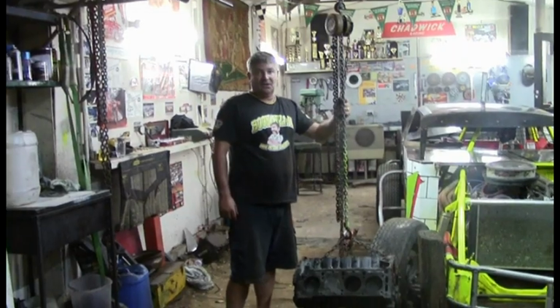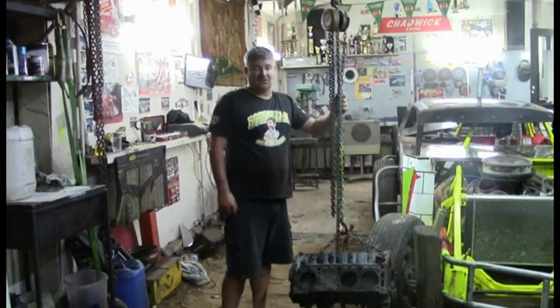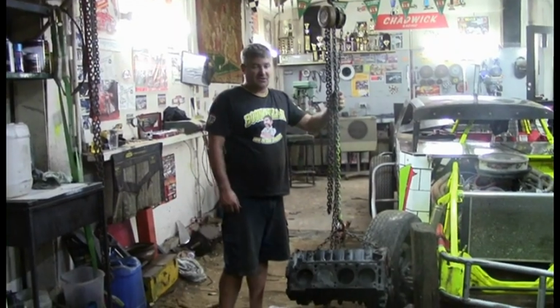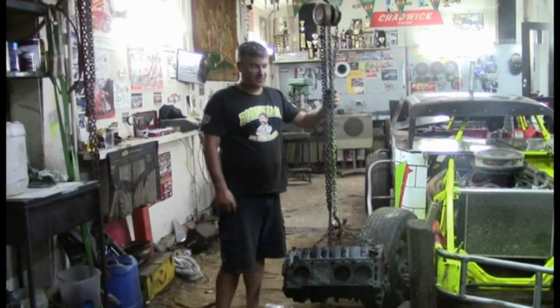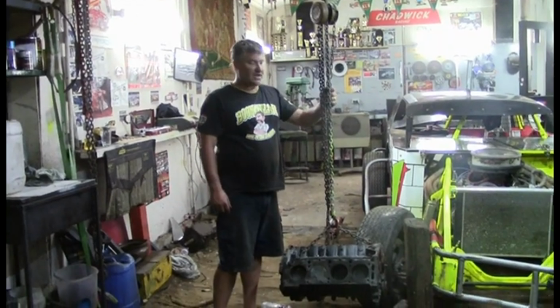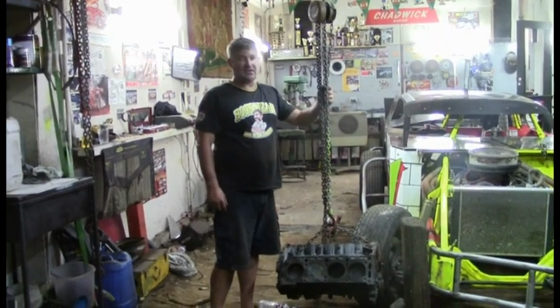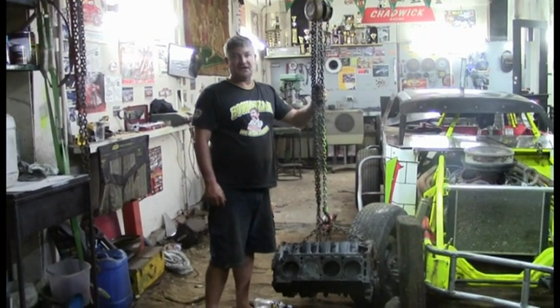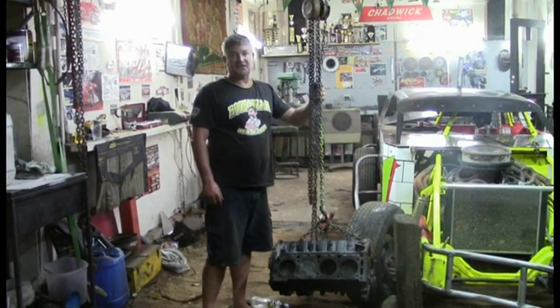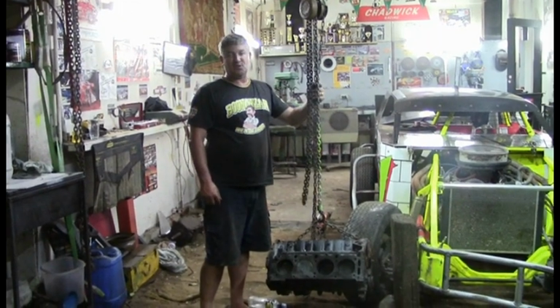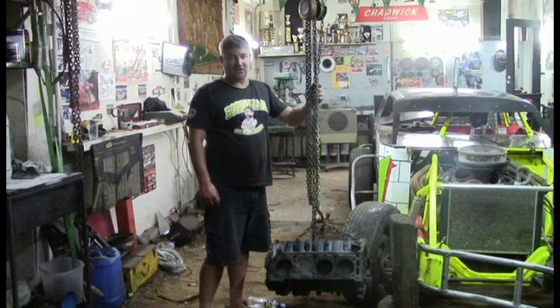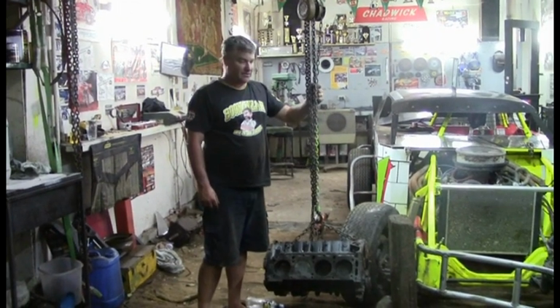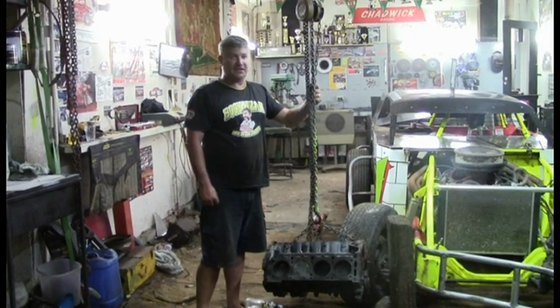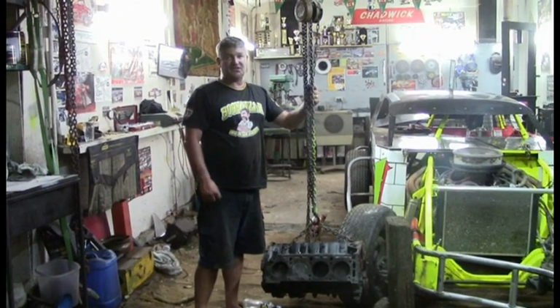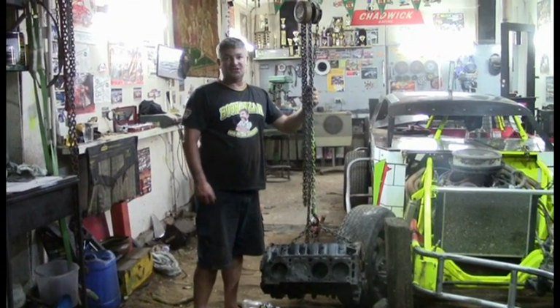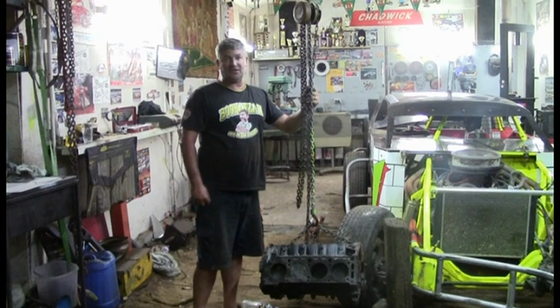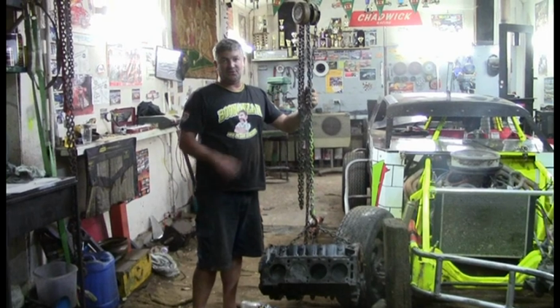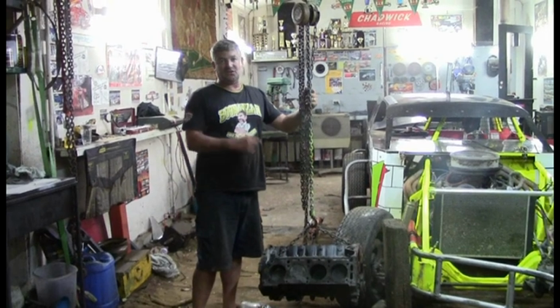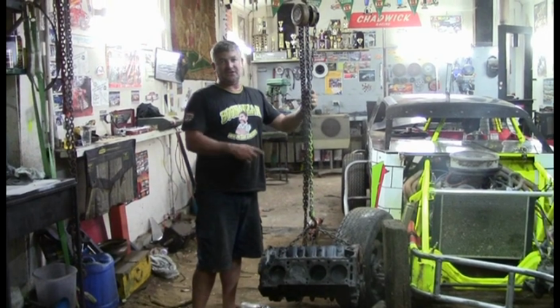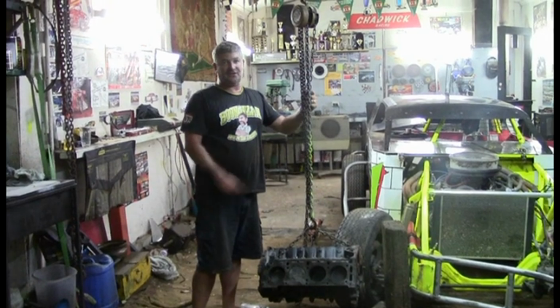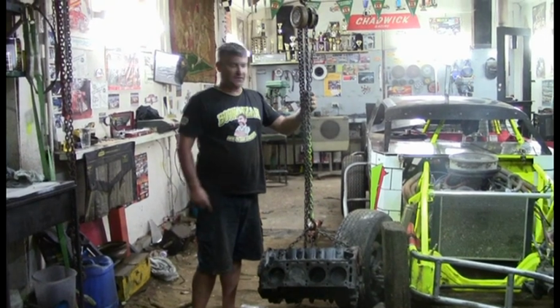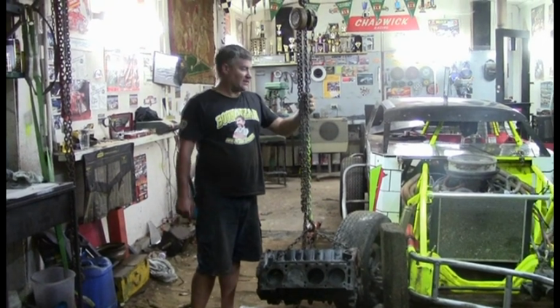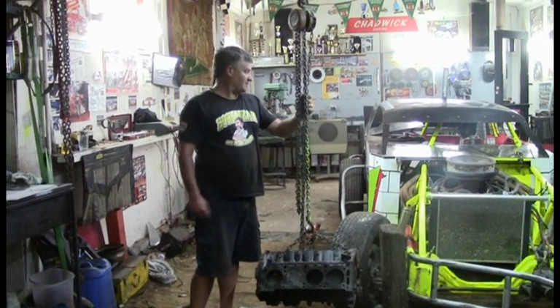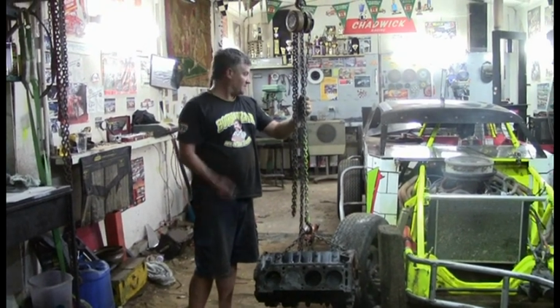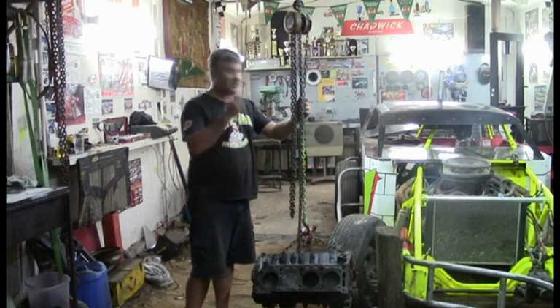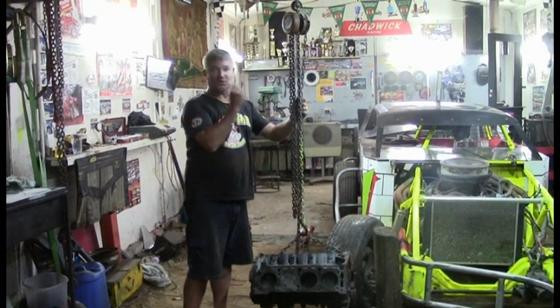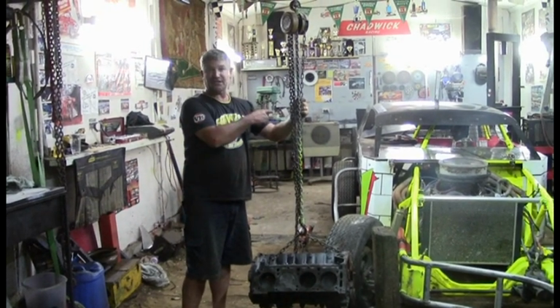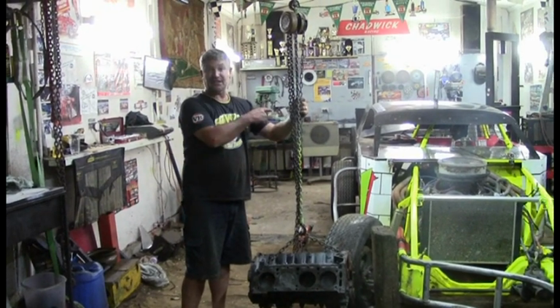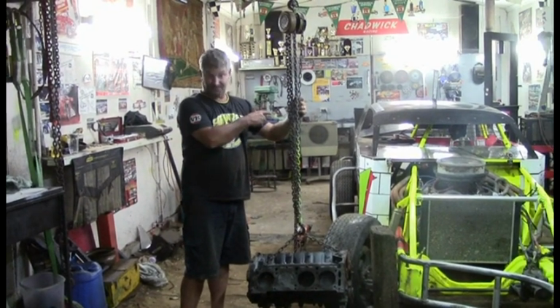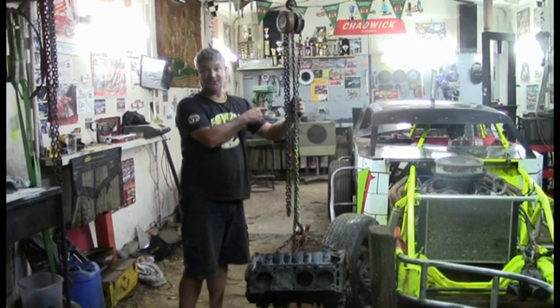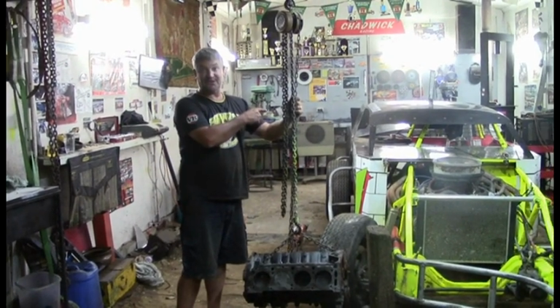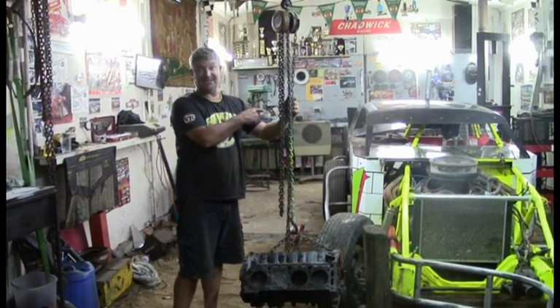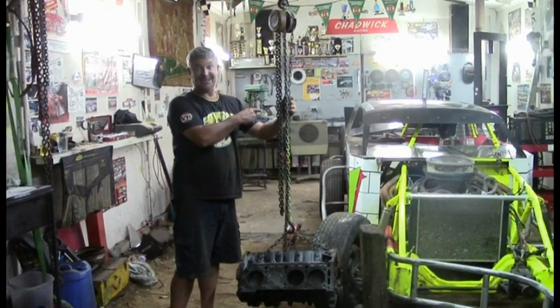Well, that was a good shakedown run for this block. The next thing is we'll get the block ready for putting in there. Good idea, huh?